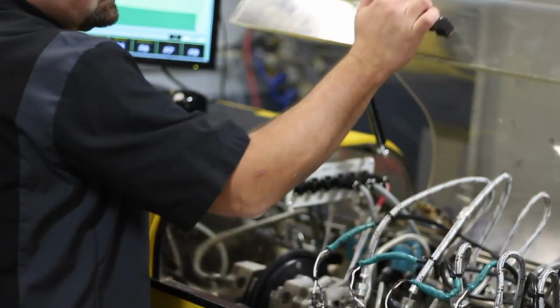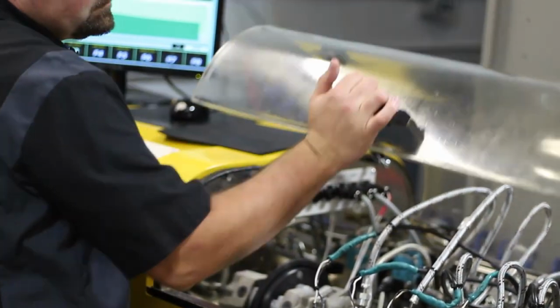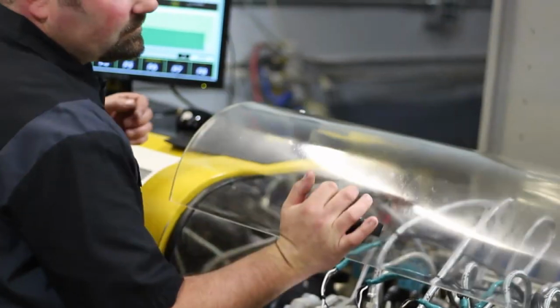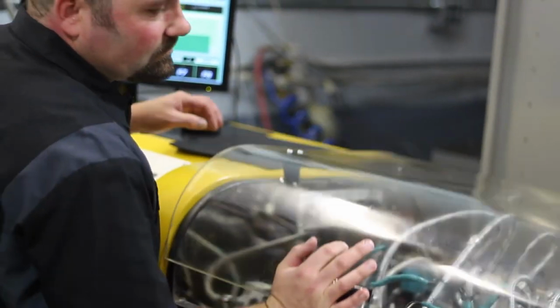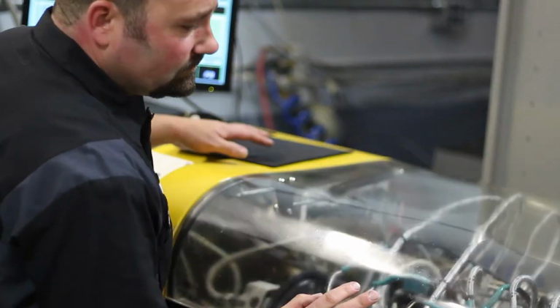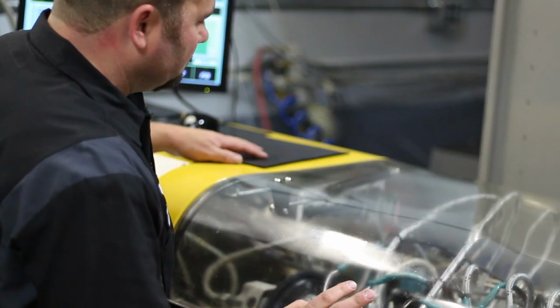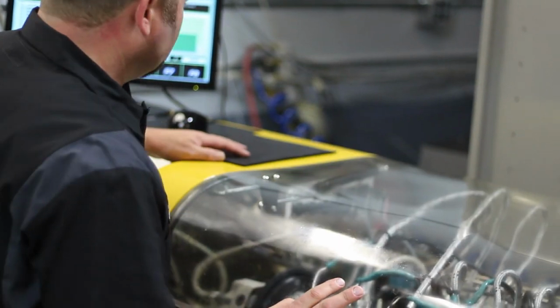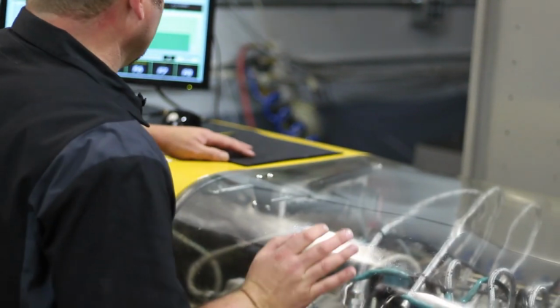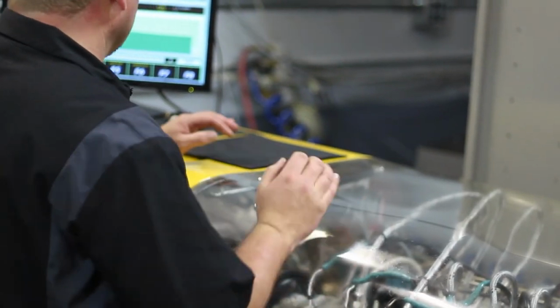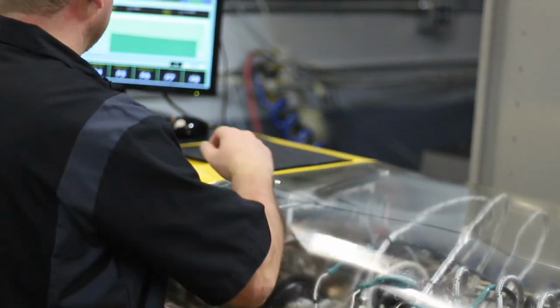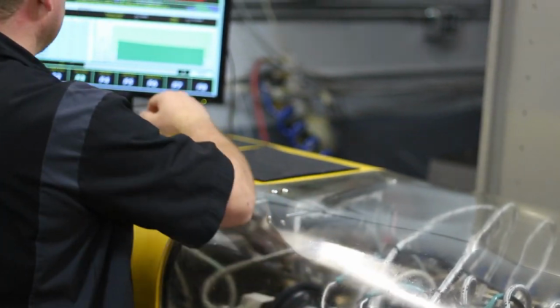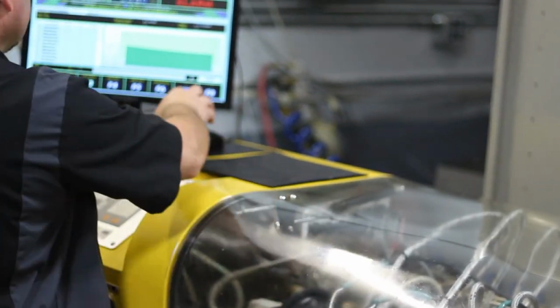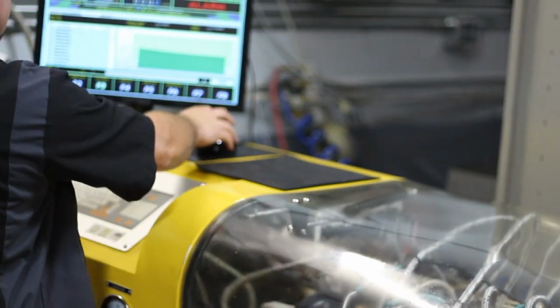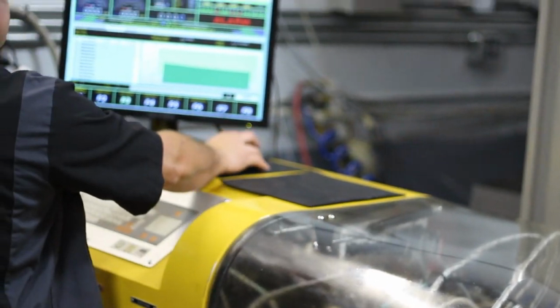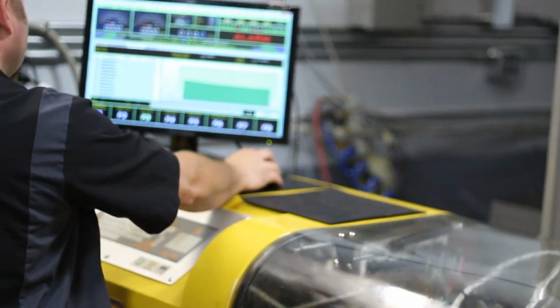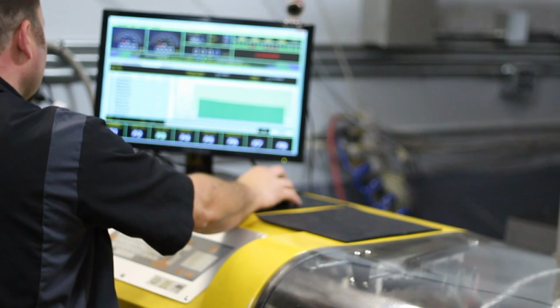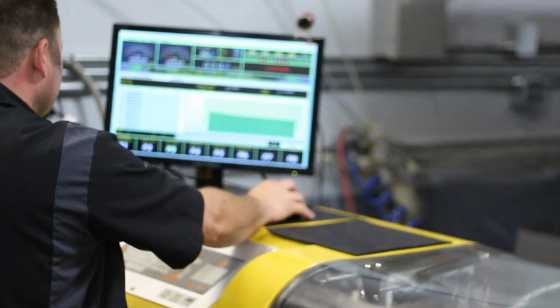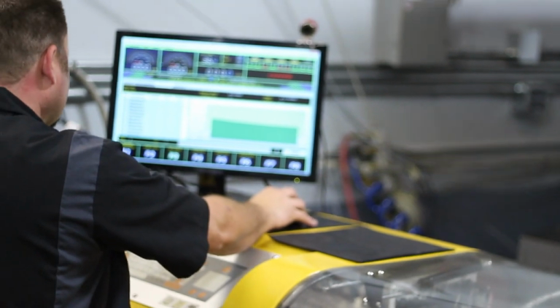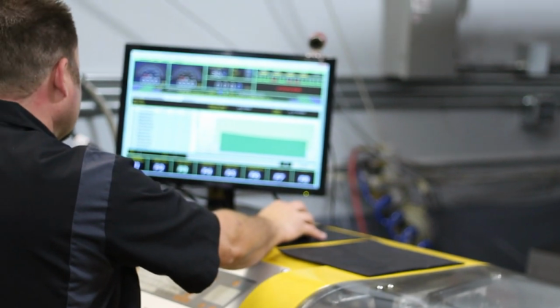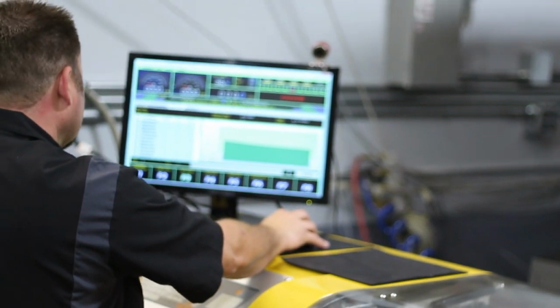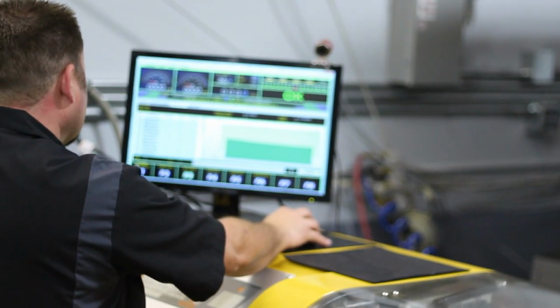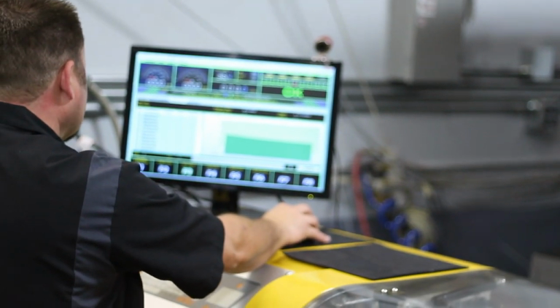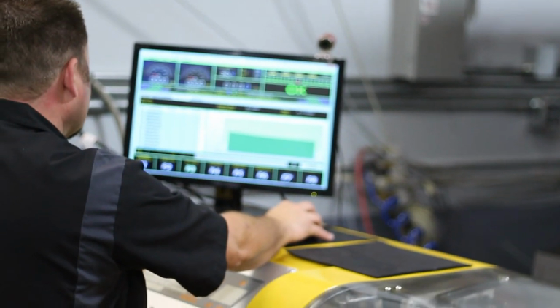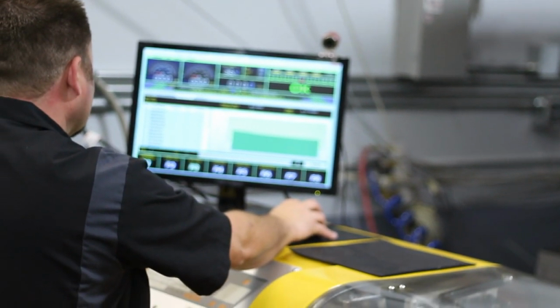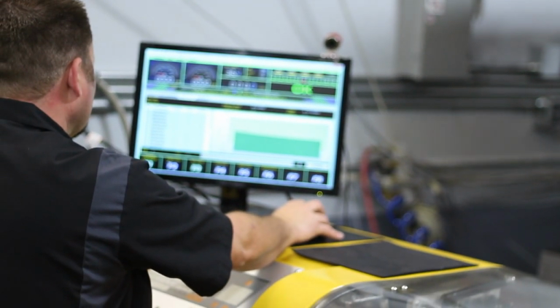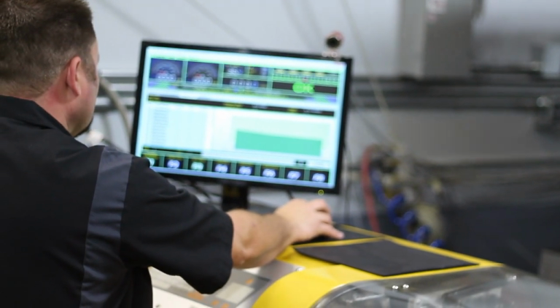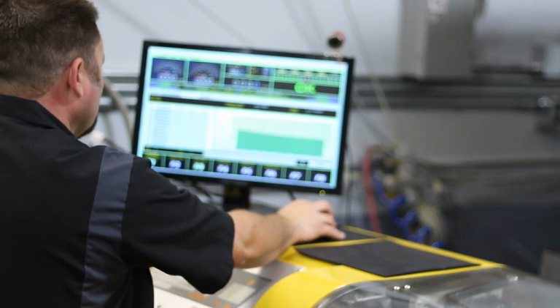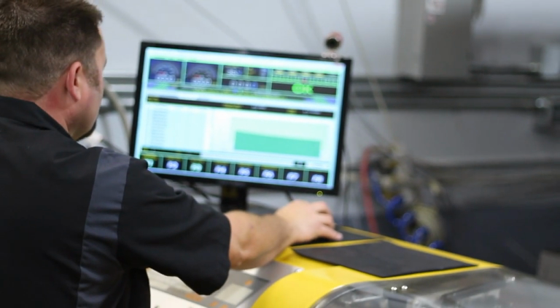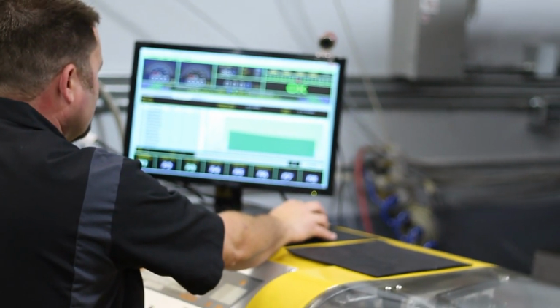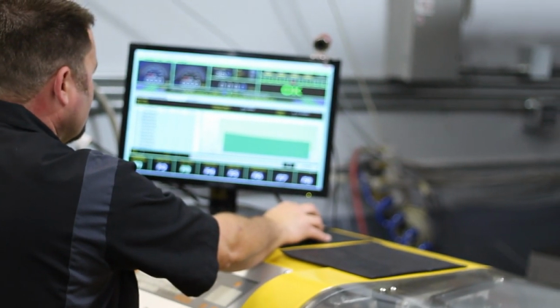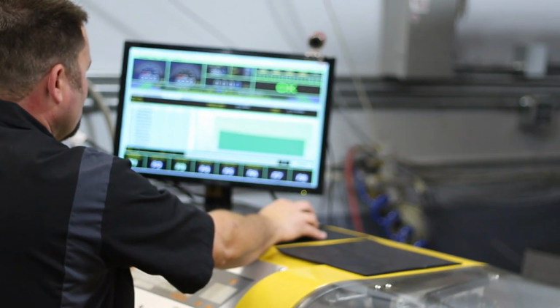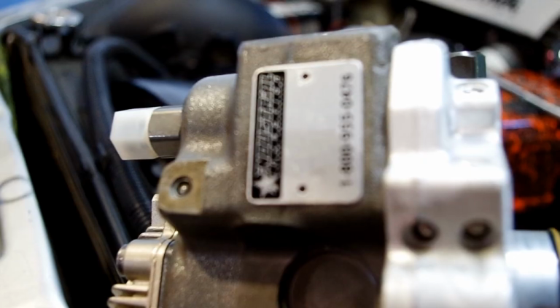We test all of our pumps not only on state of the art test equipment, but also on the highest level competition vehicles.